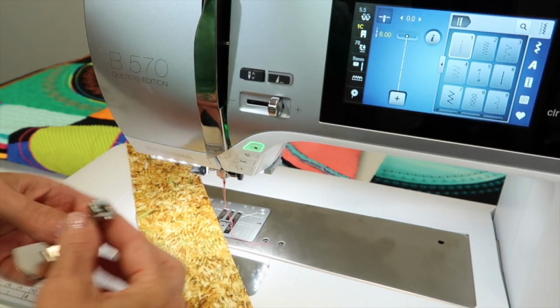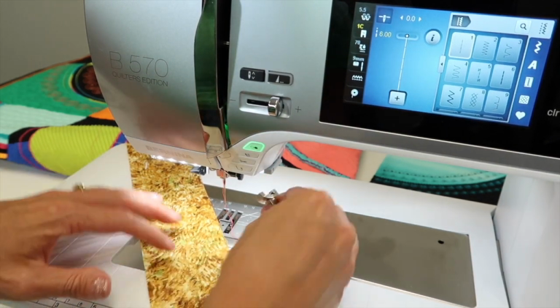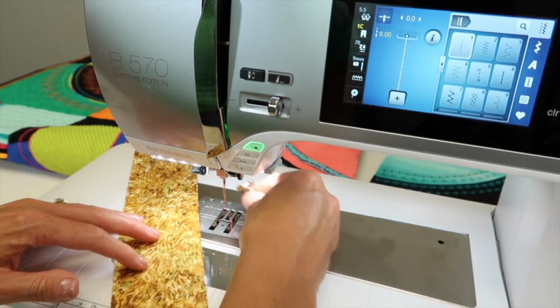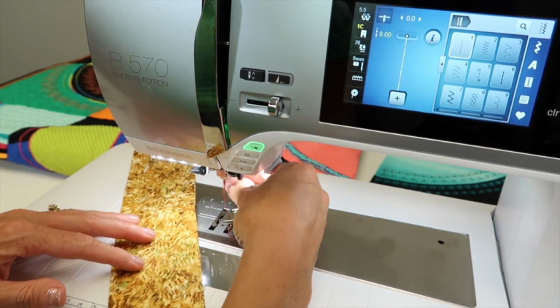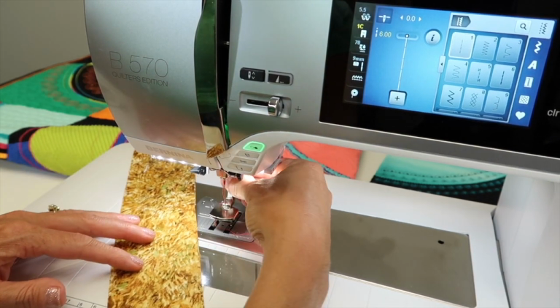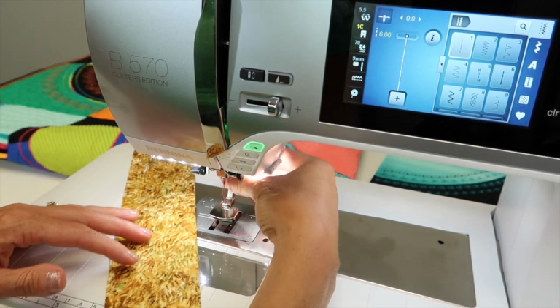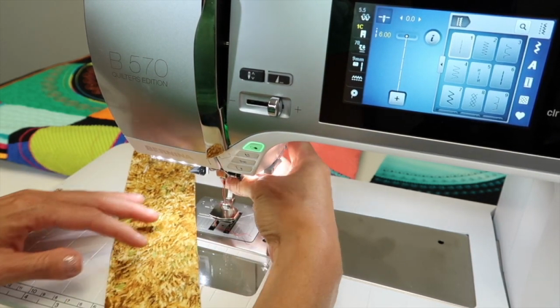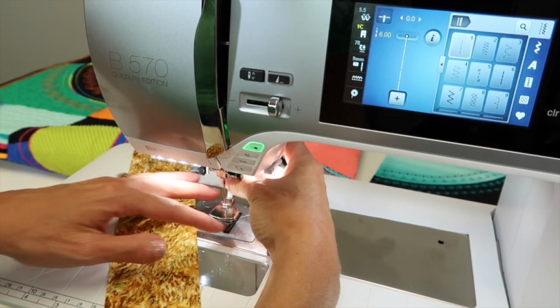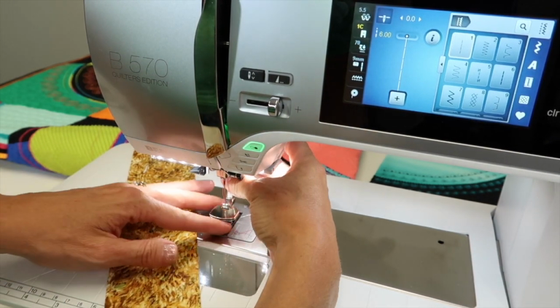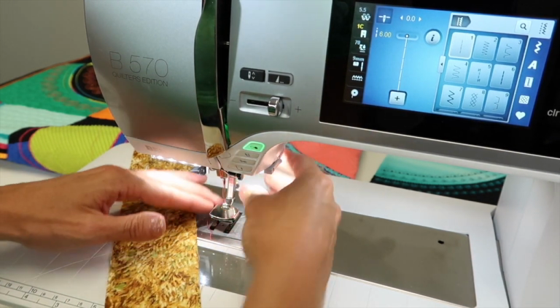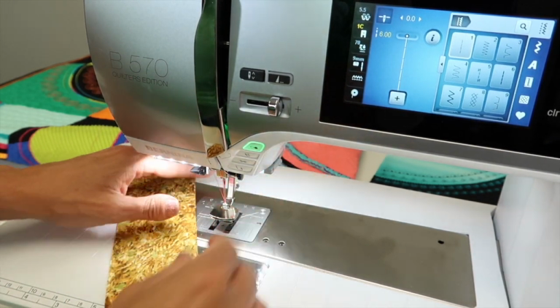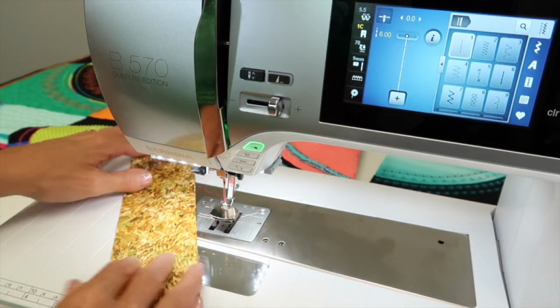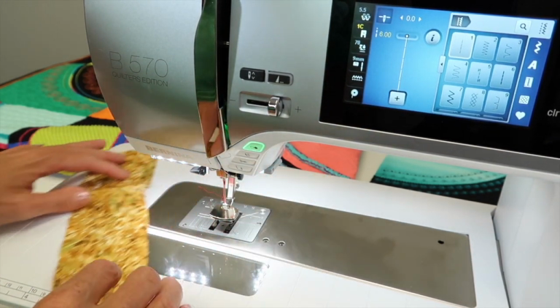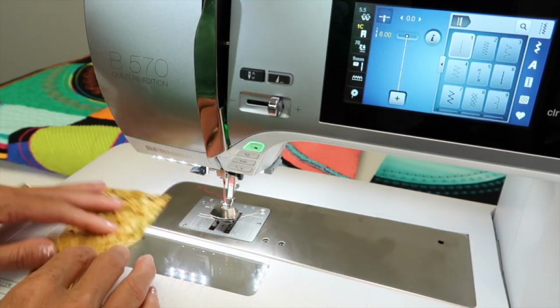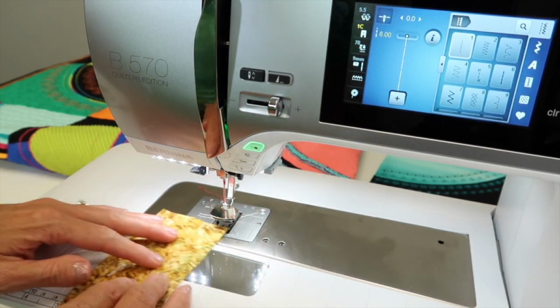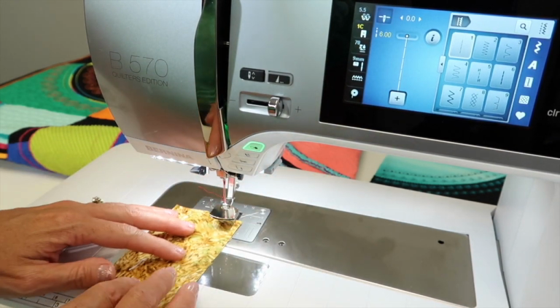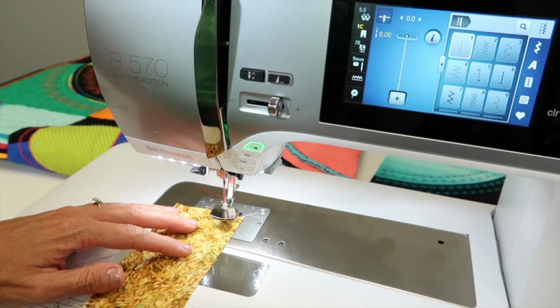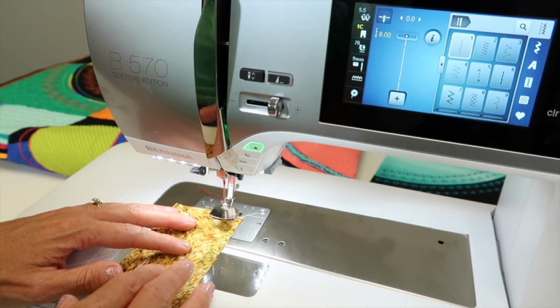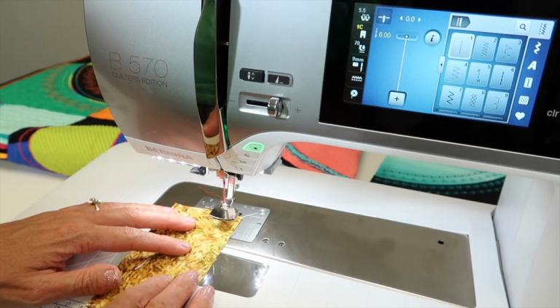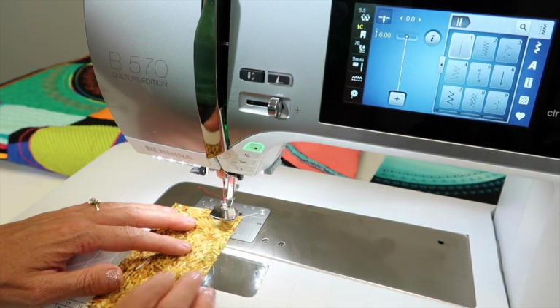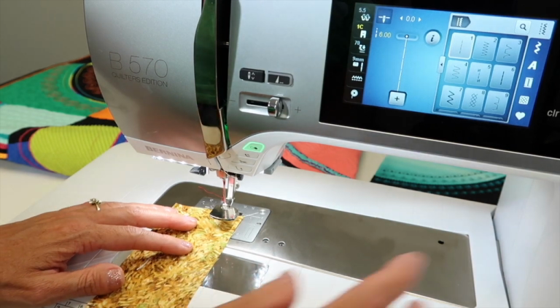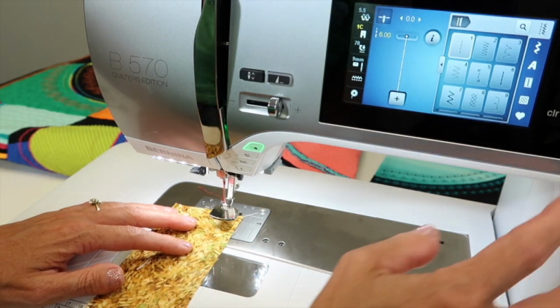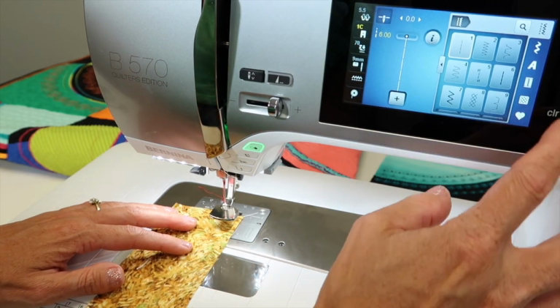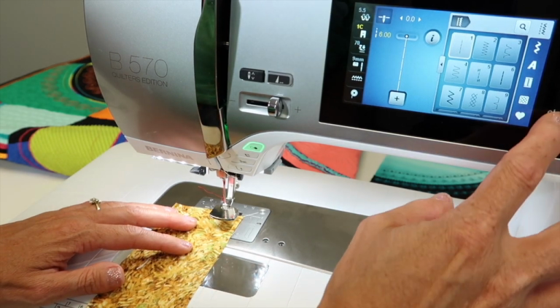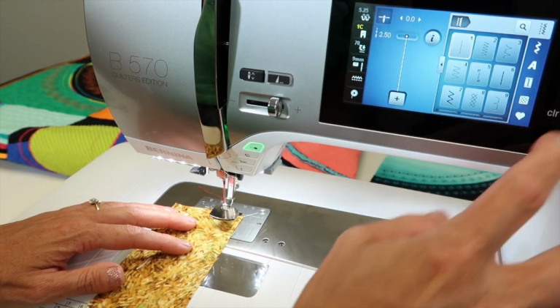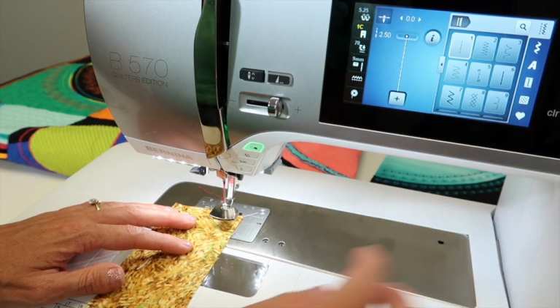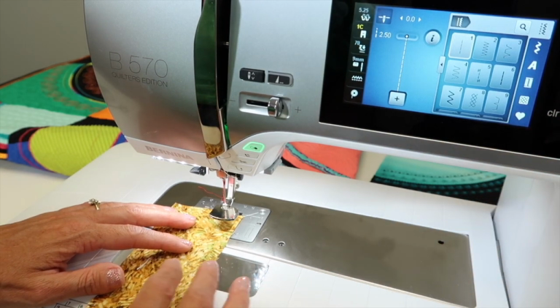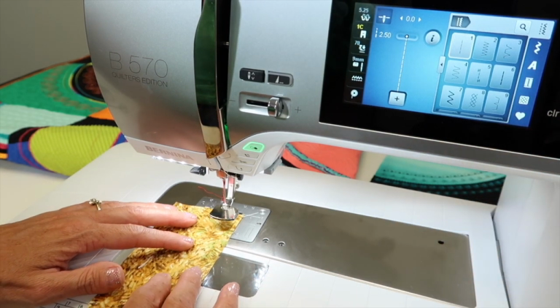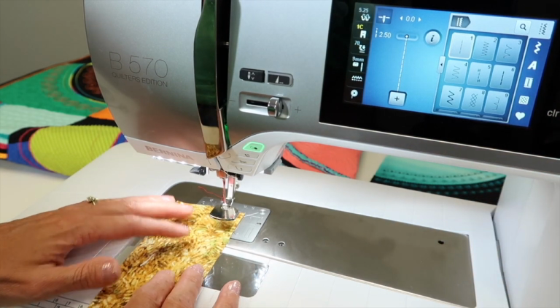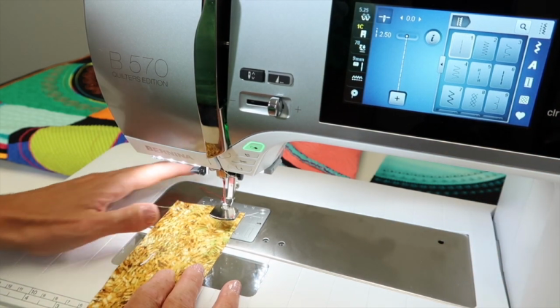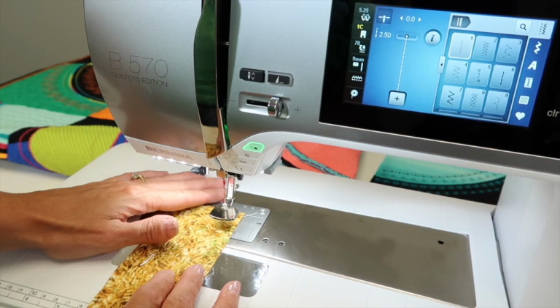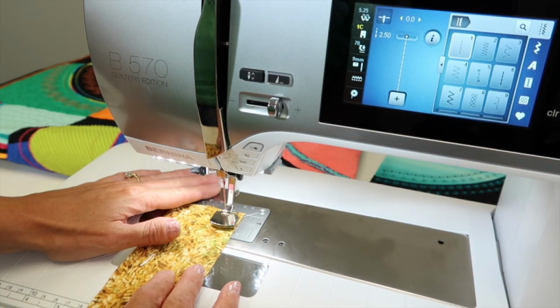I'm going to just sneak in here — I'm adding an extra optional accessory, but it's because it is so easy to use.